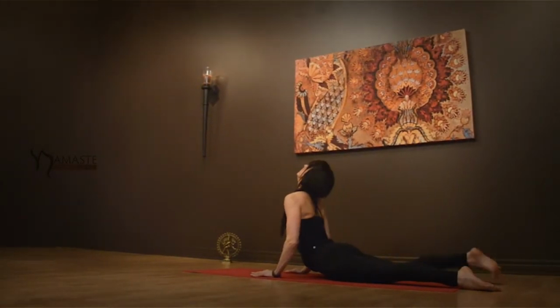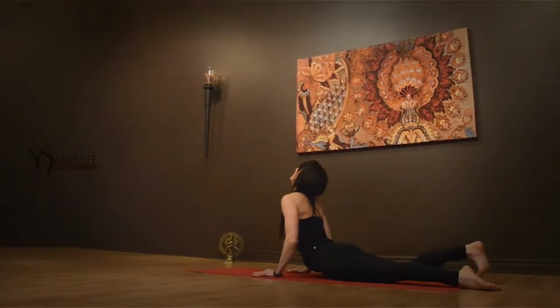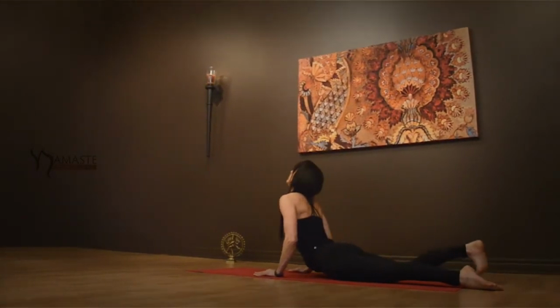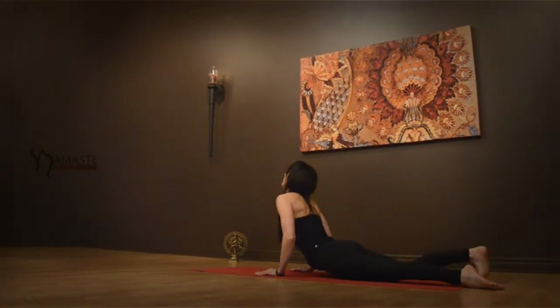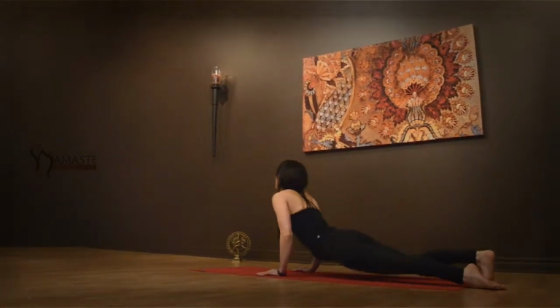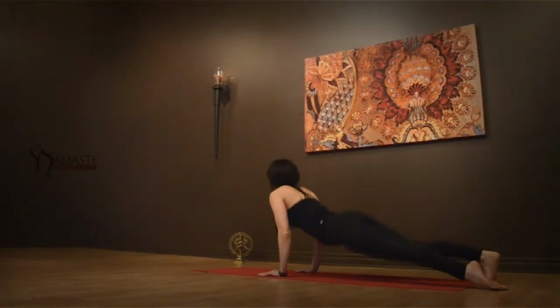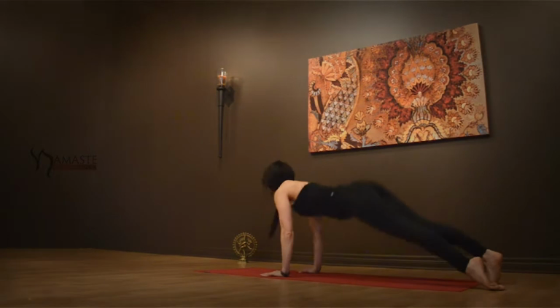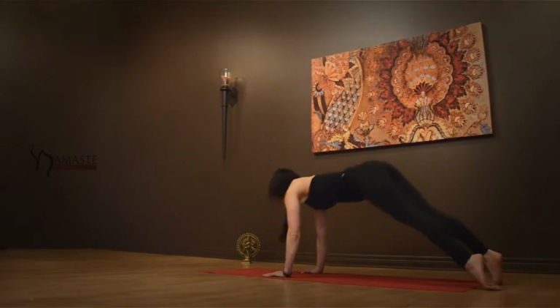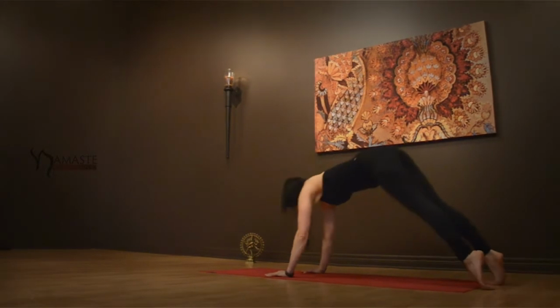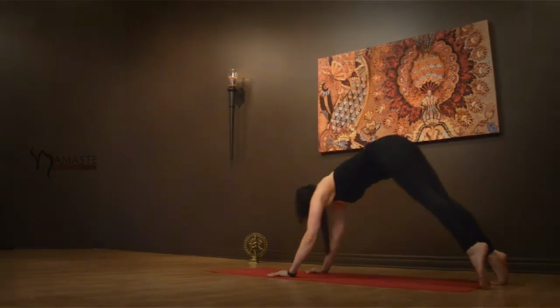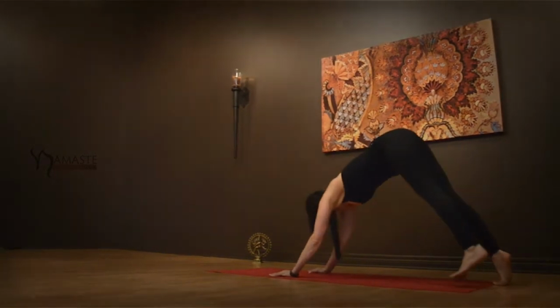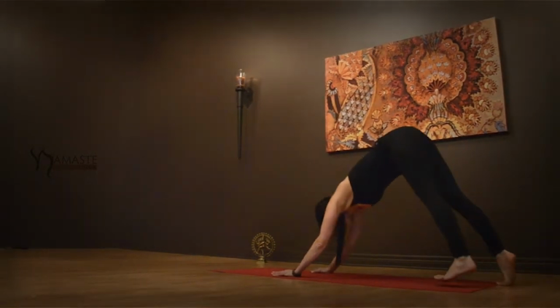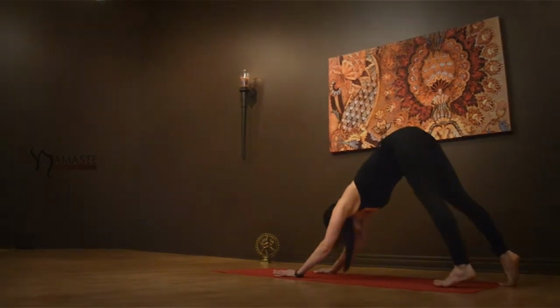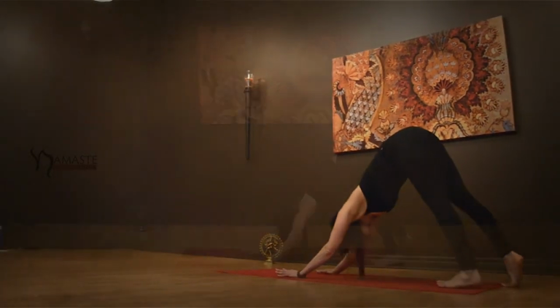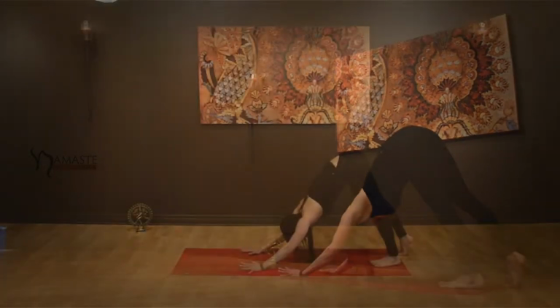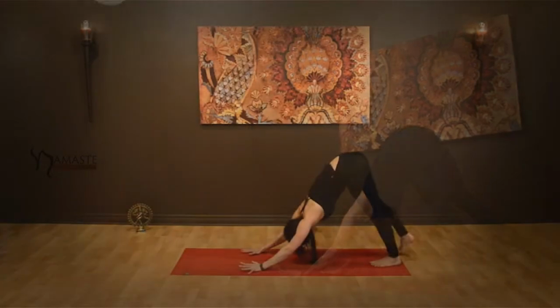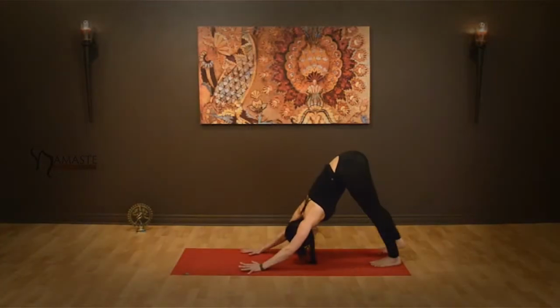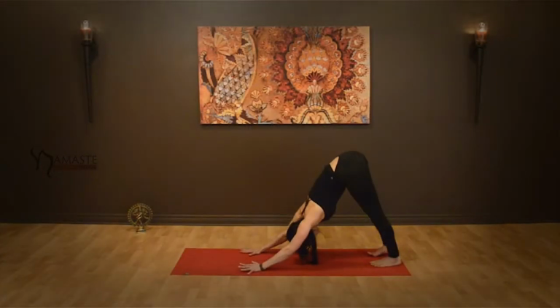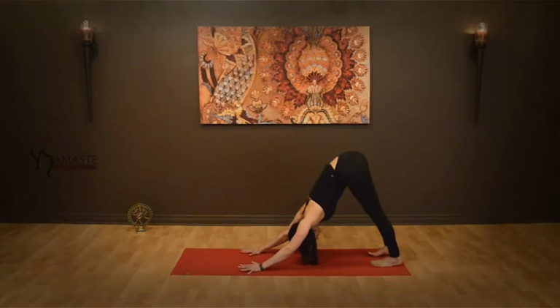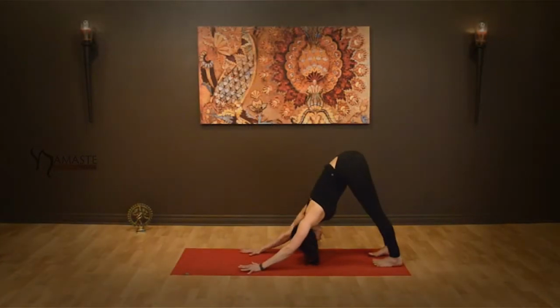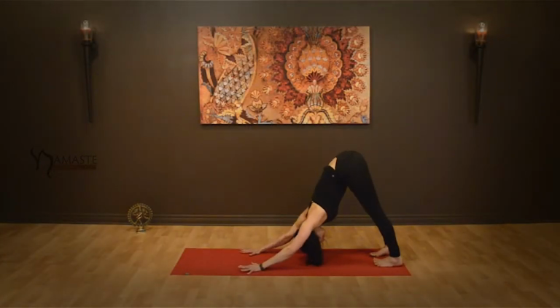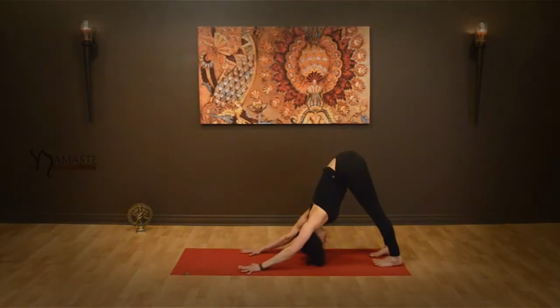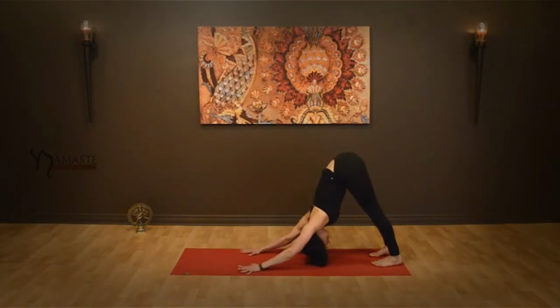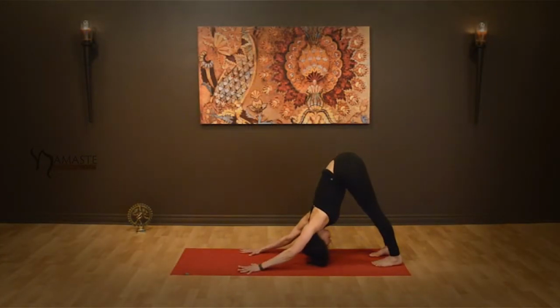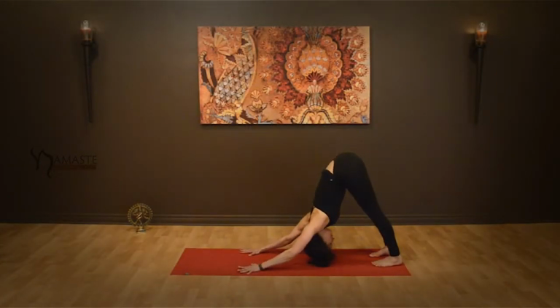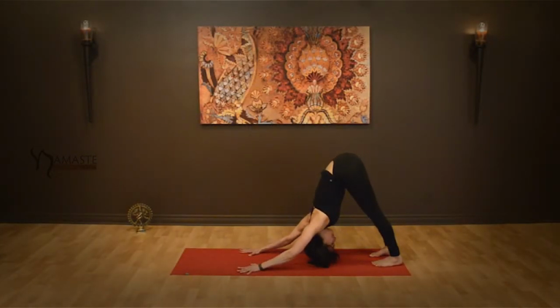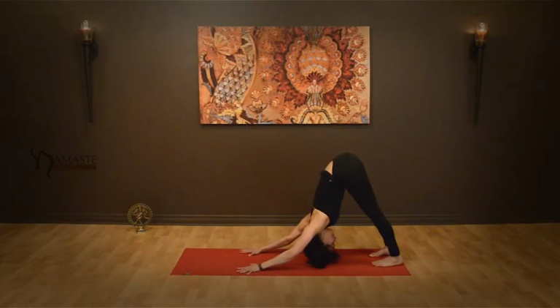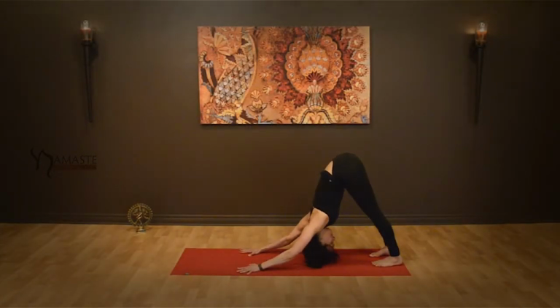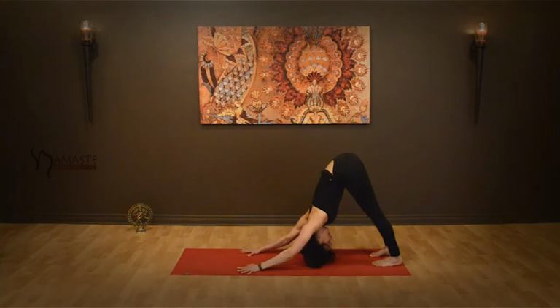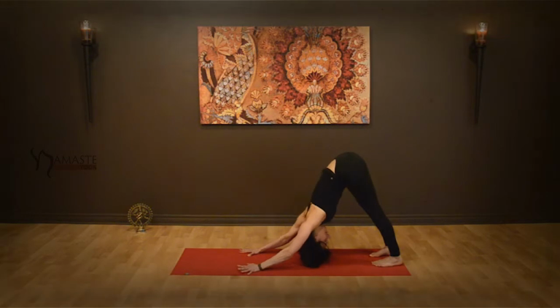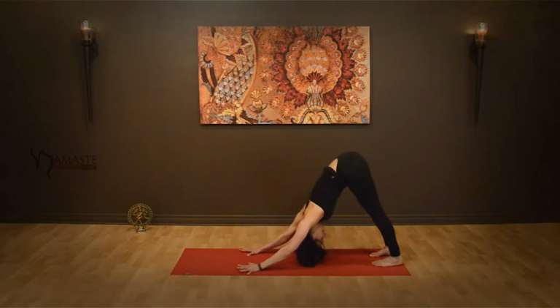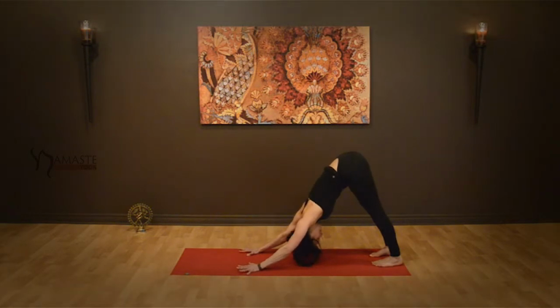Gaze up. Belly is firm. And then release back into your downward facing dog.